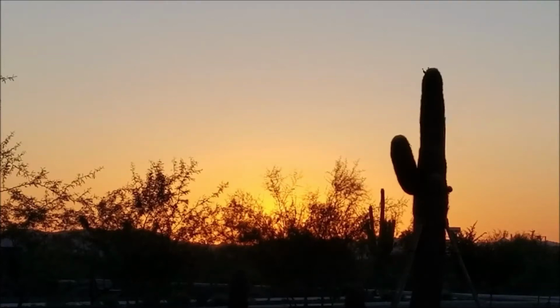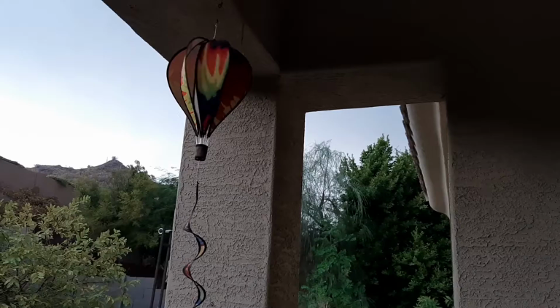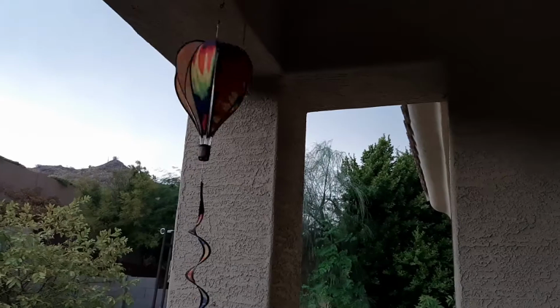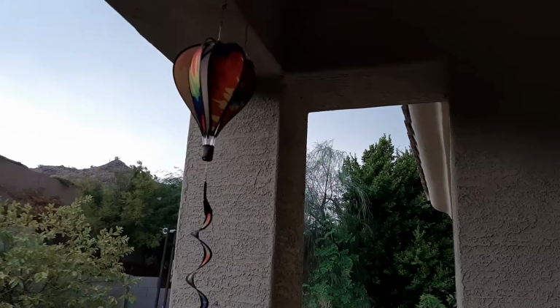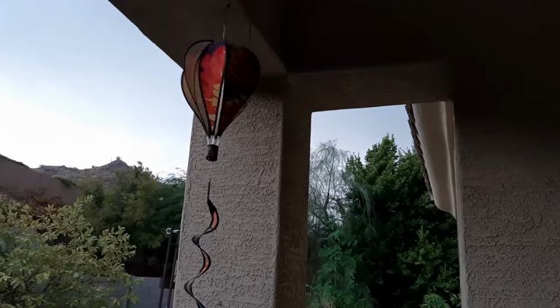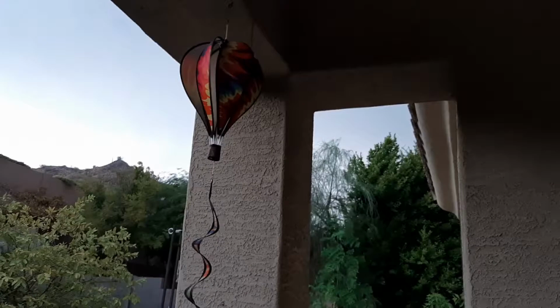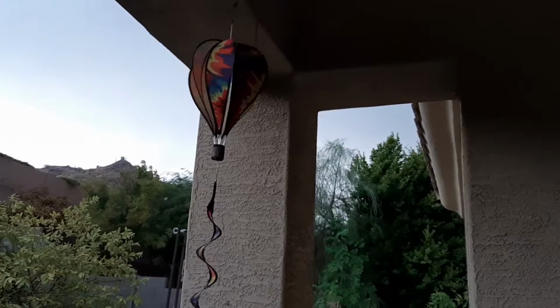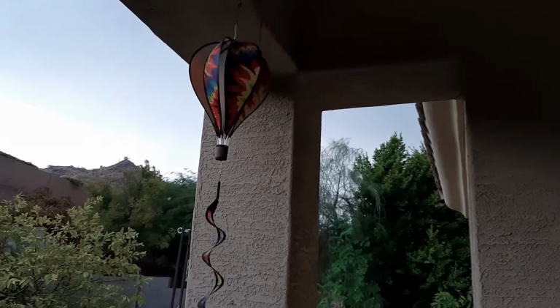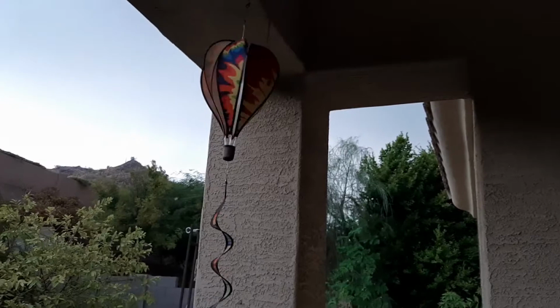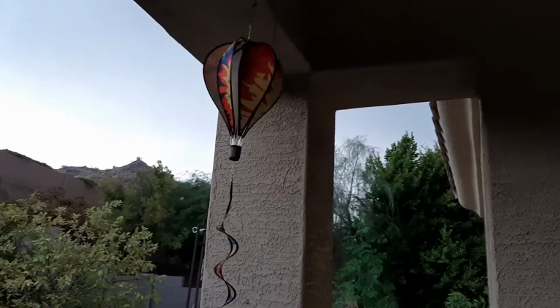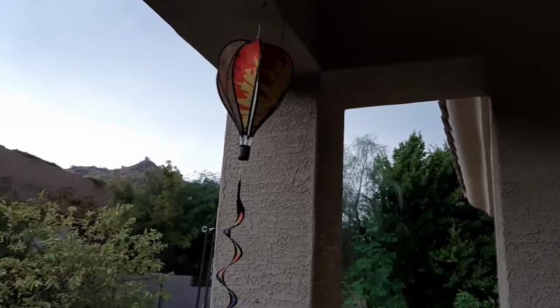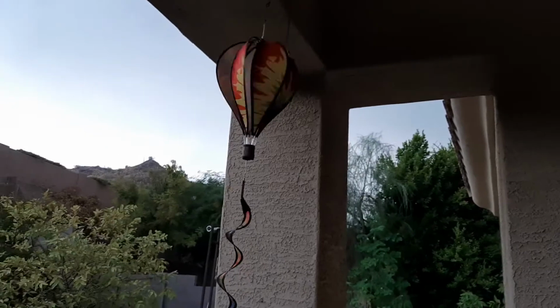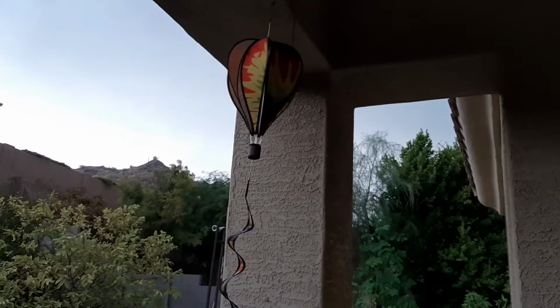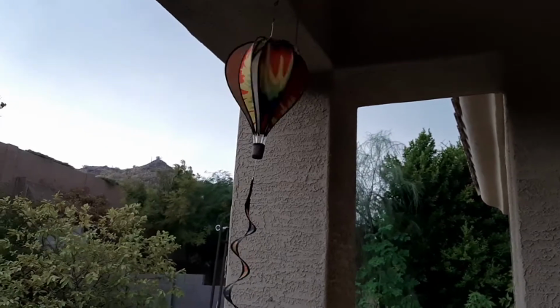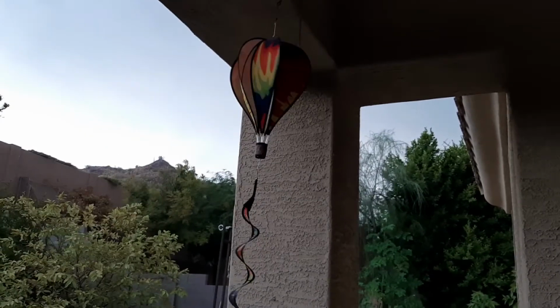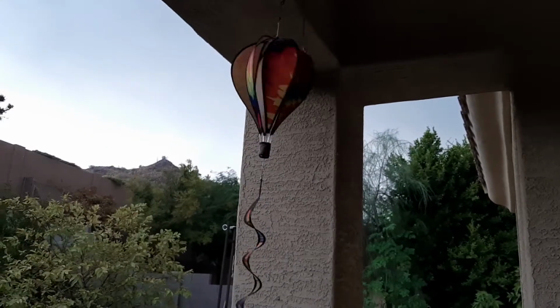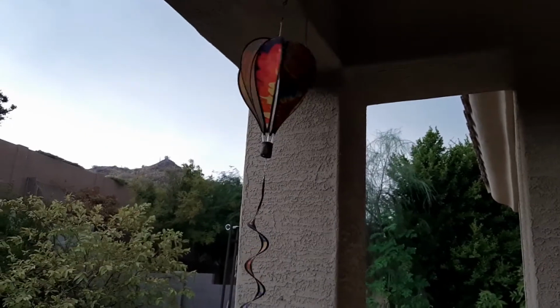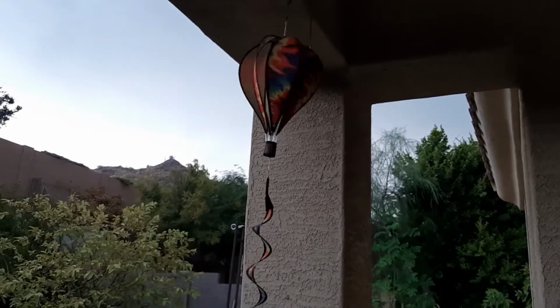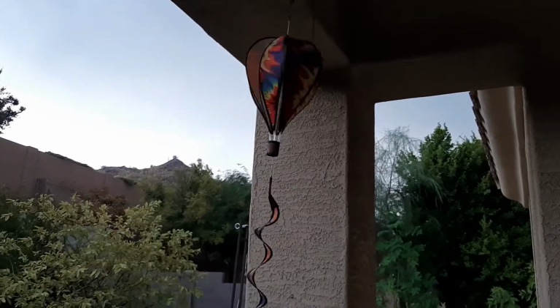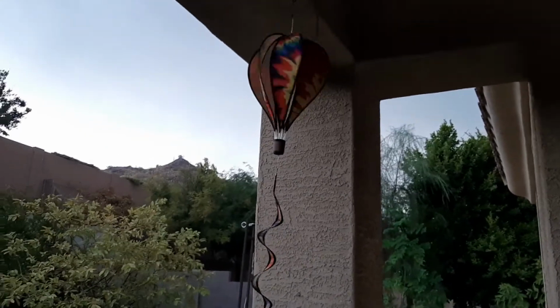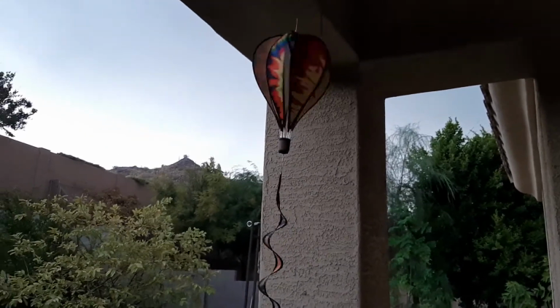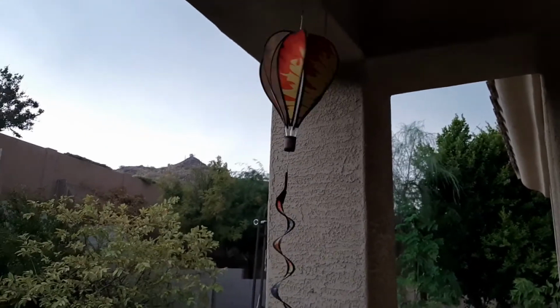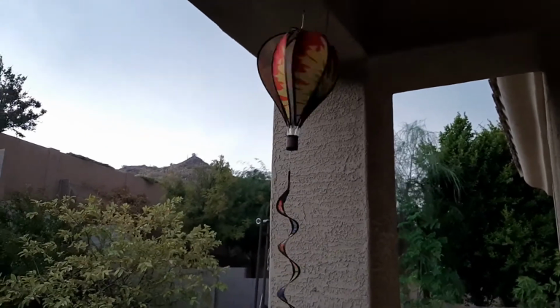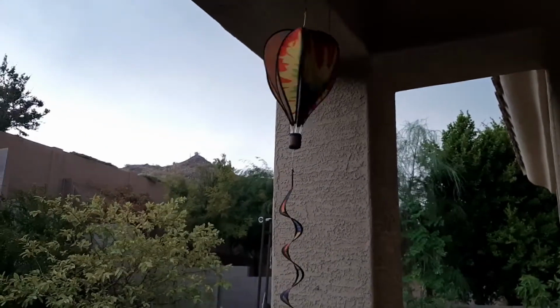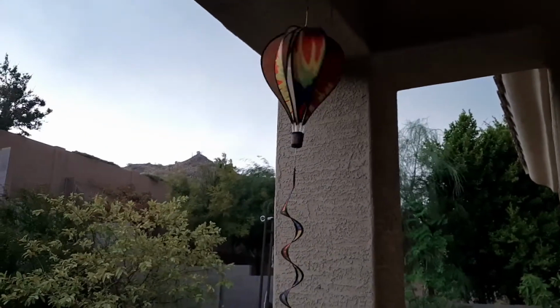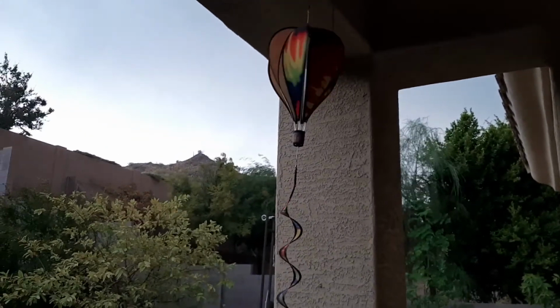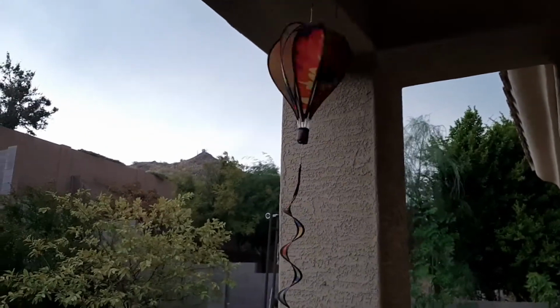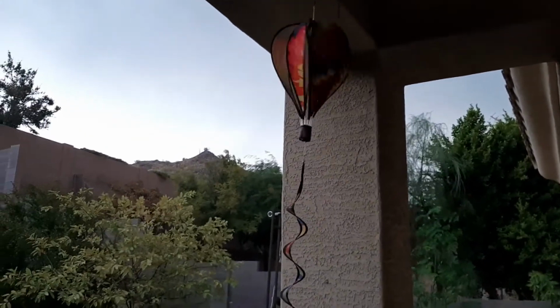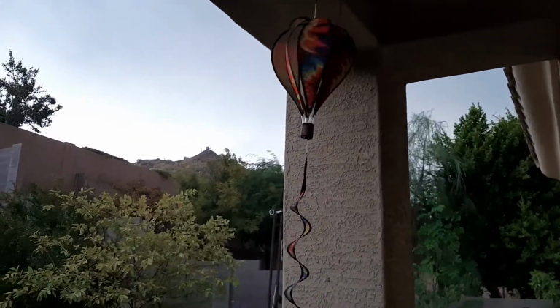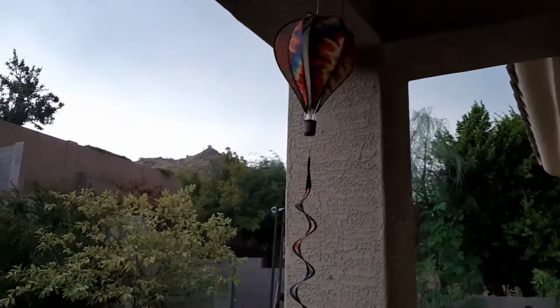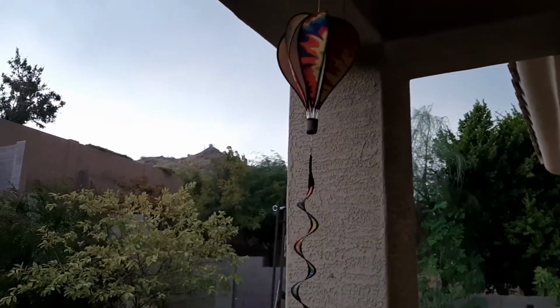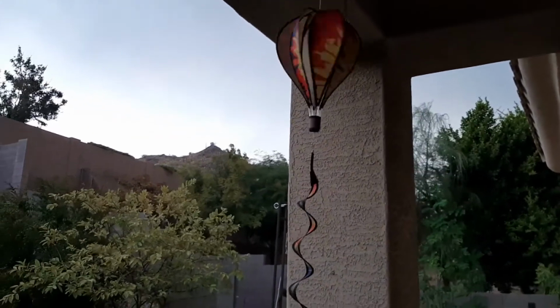Namaskarayalrigu. In this video, I have made small projects.